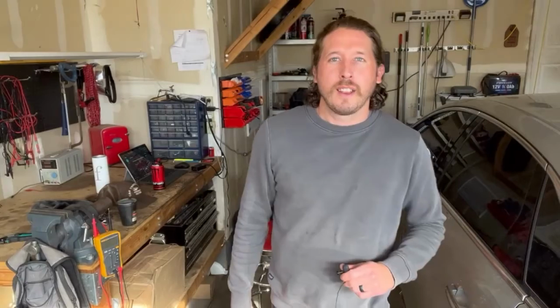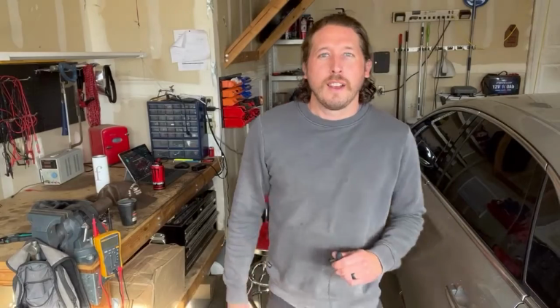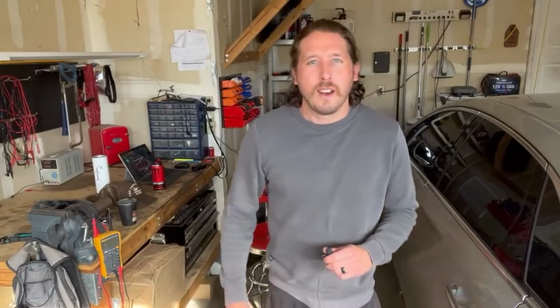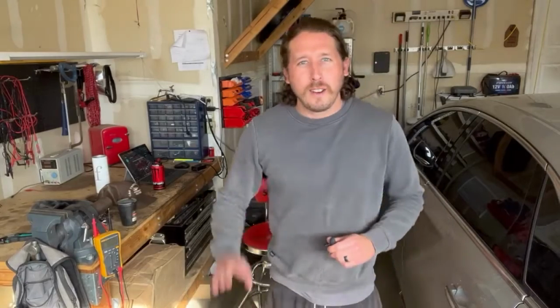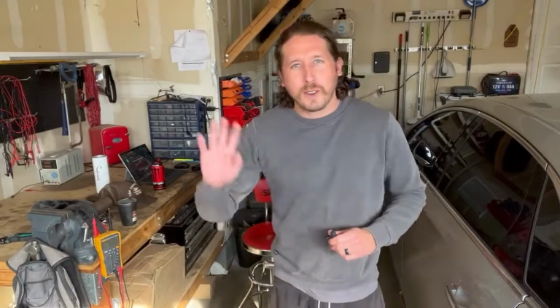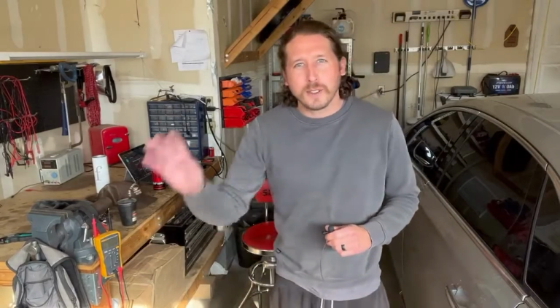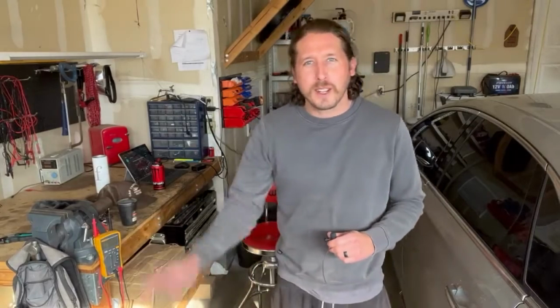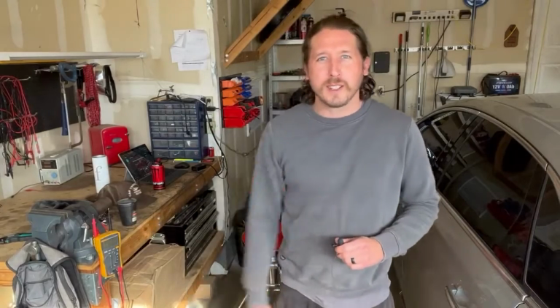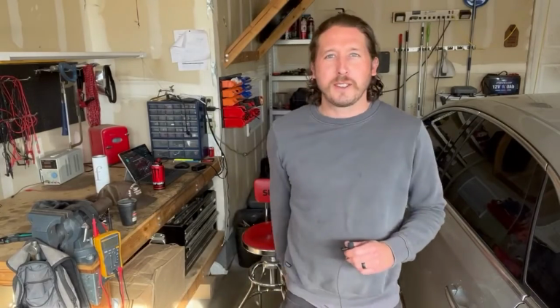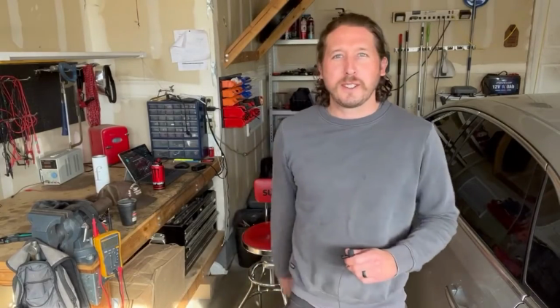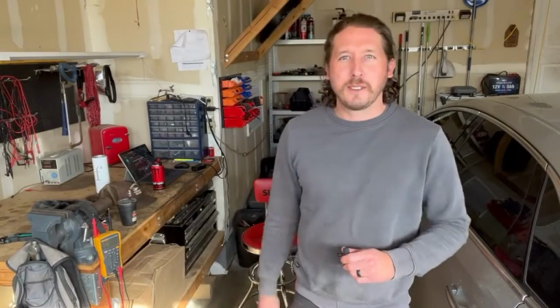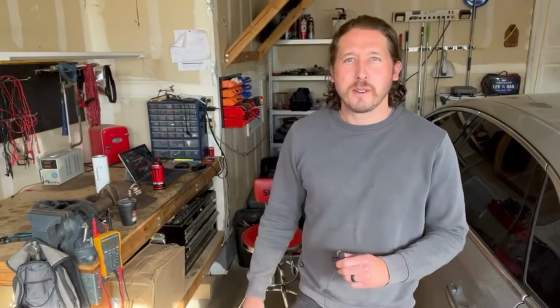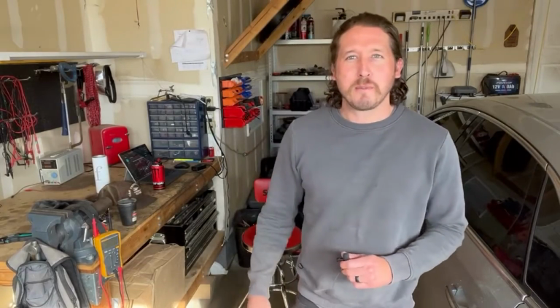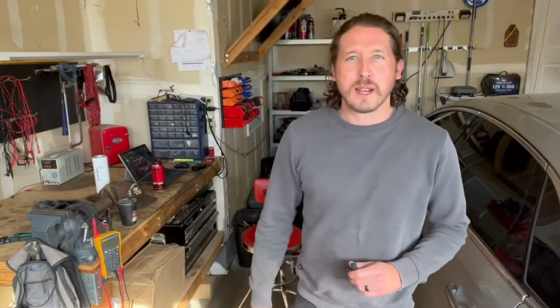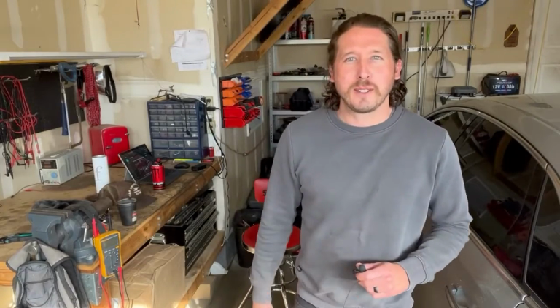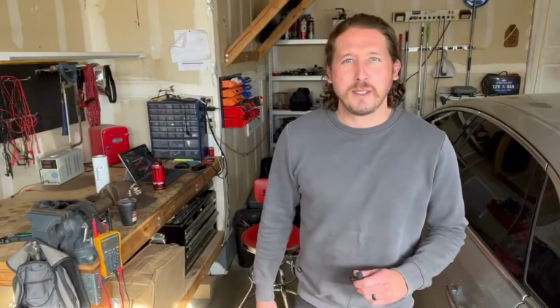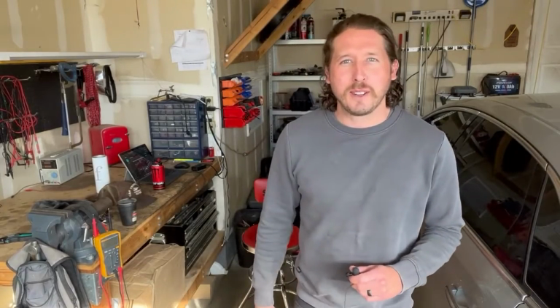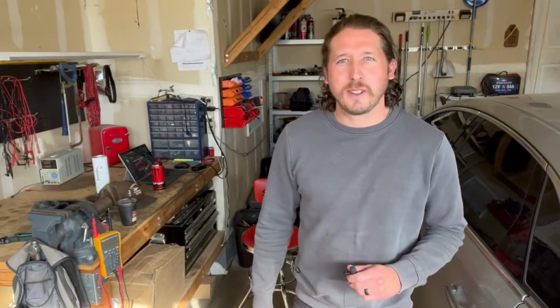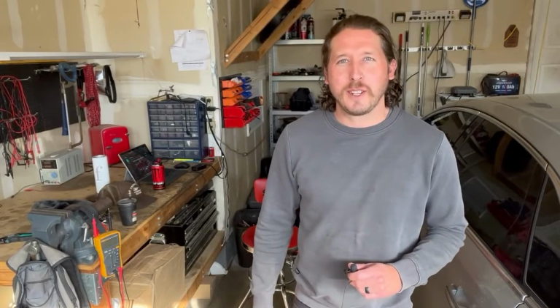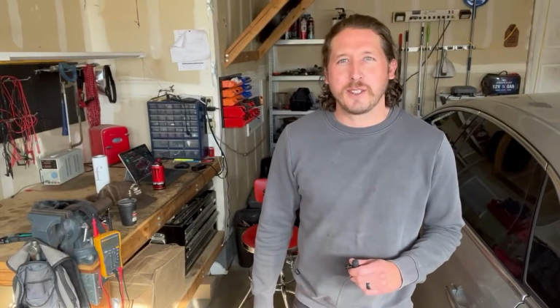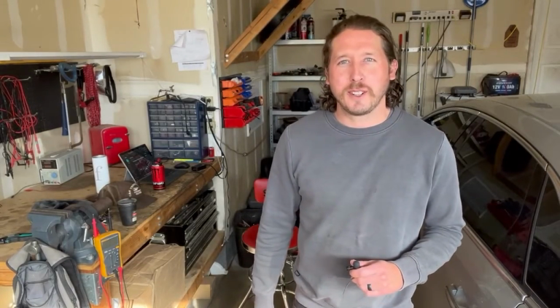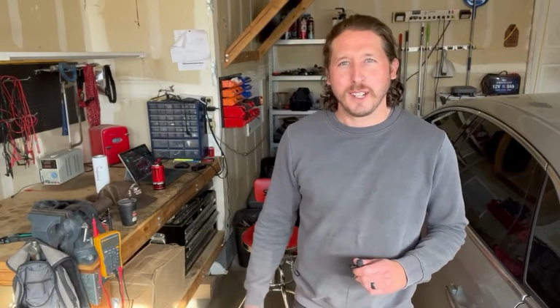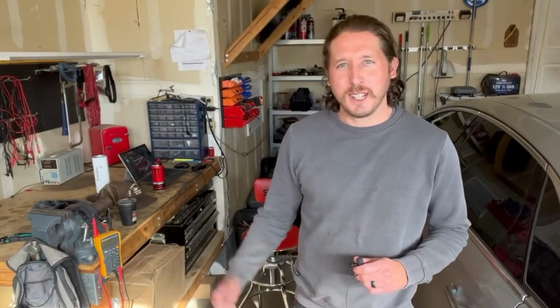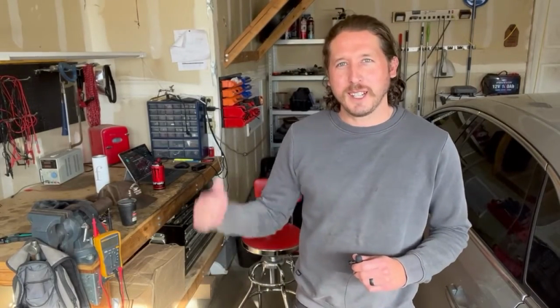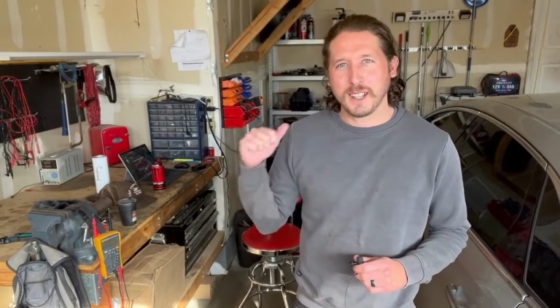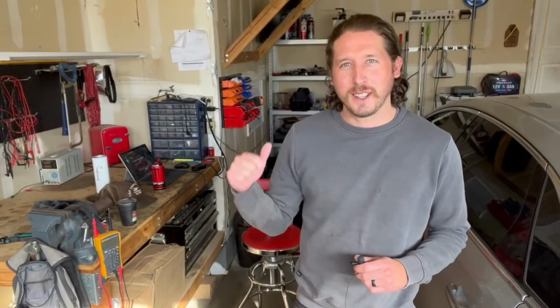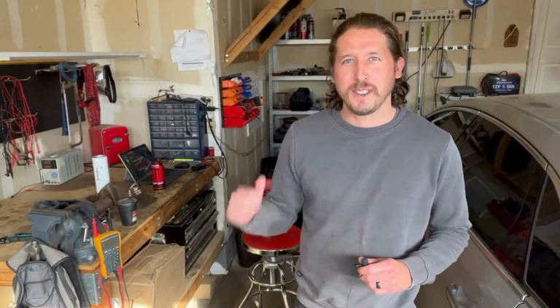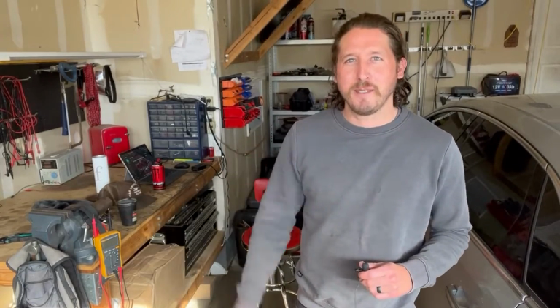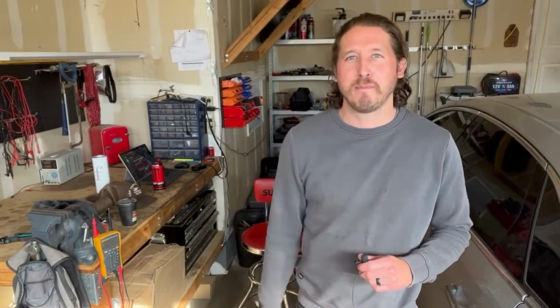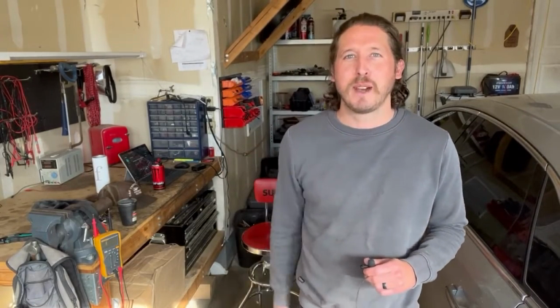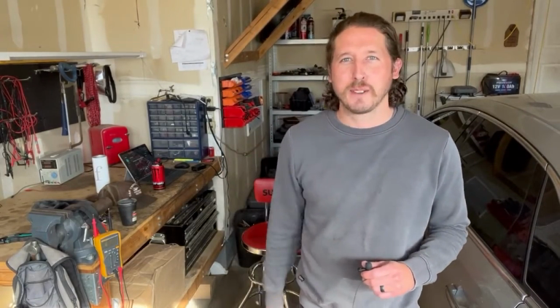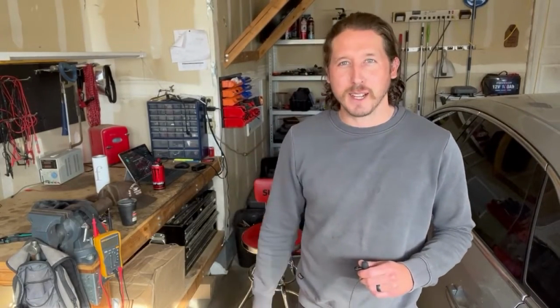Alright folks, how's it going? Welcome back to another adventure in my garage.